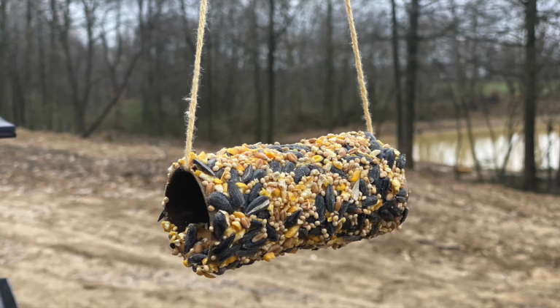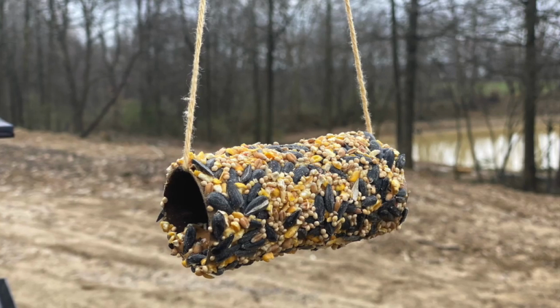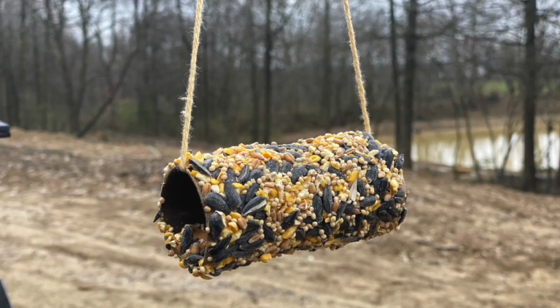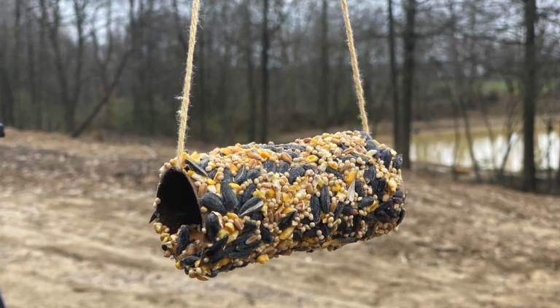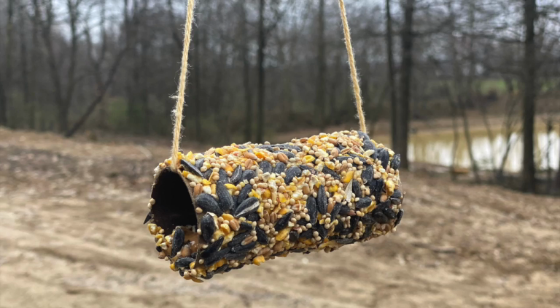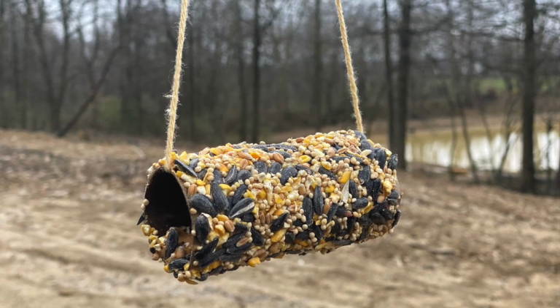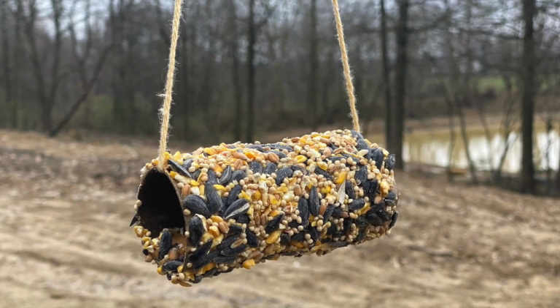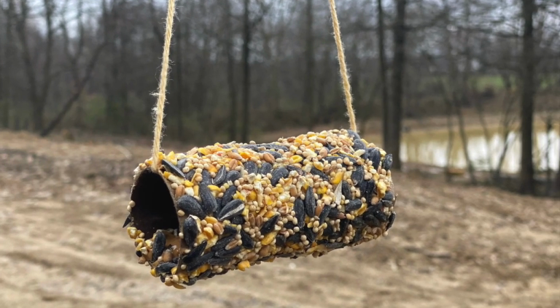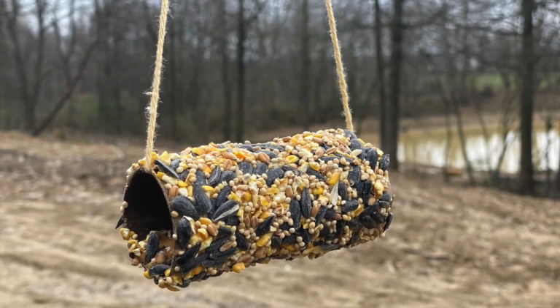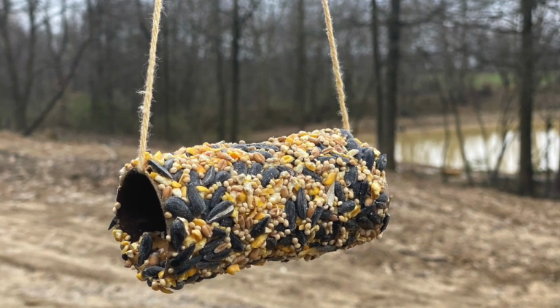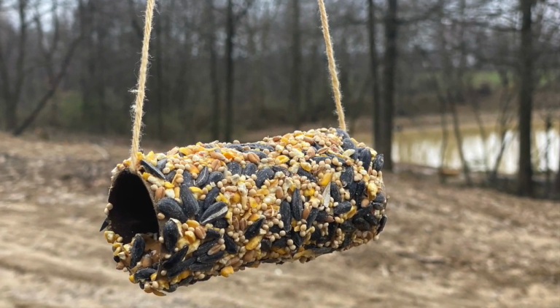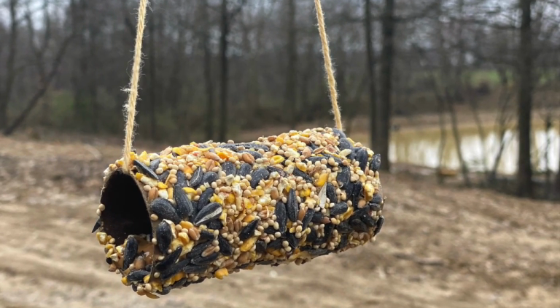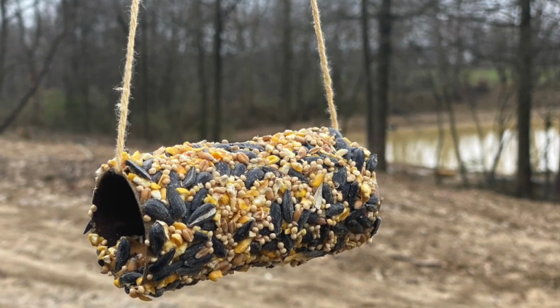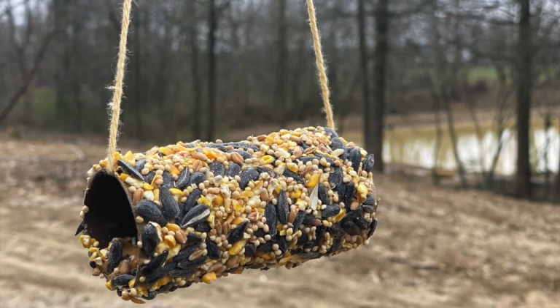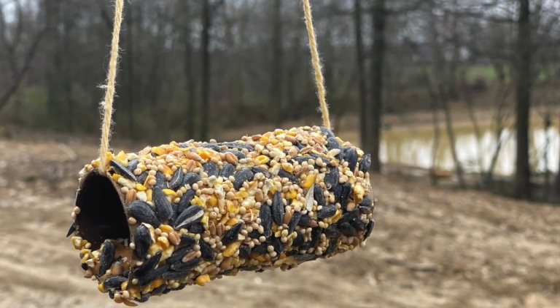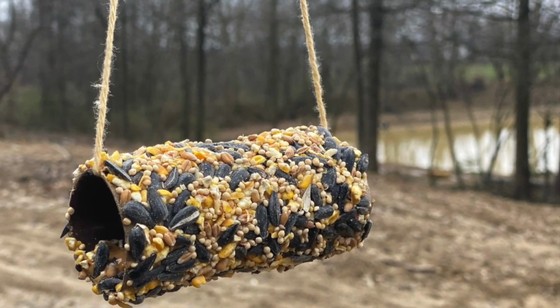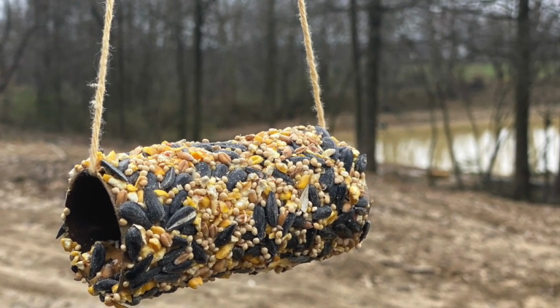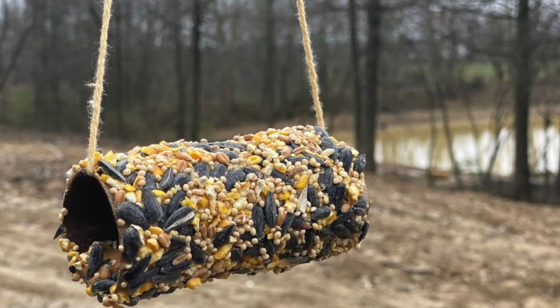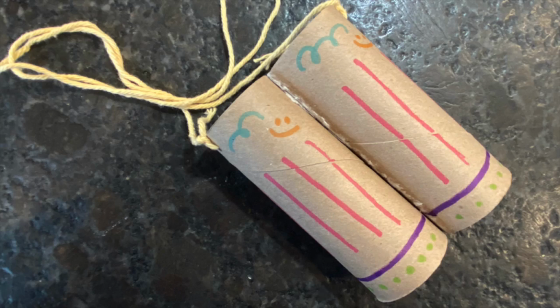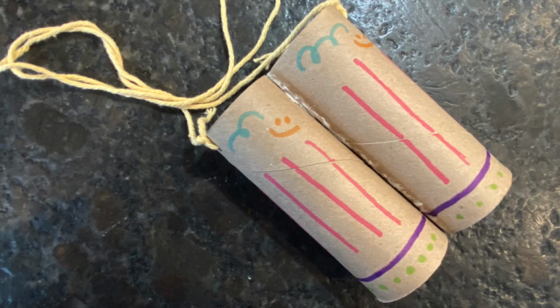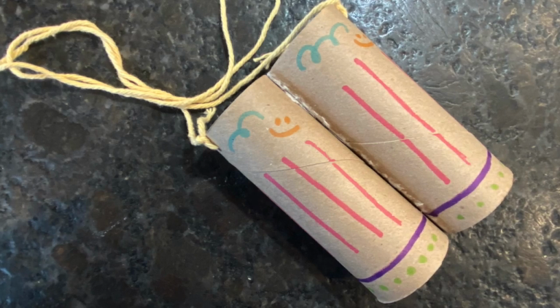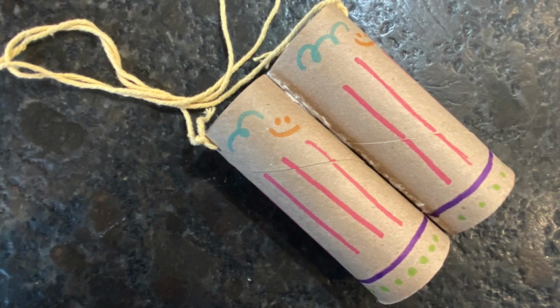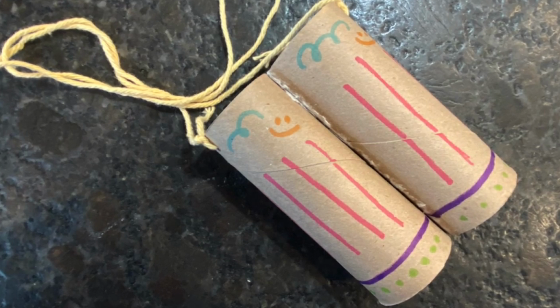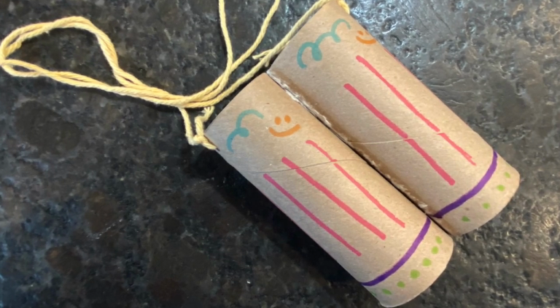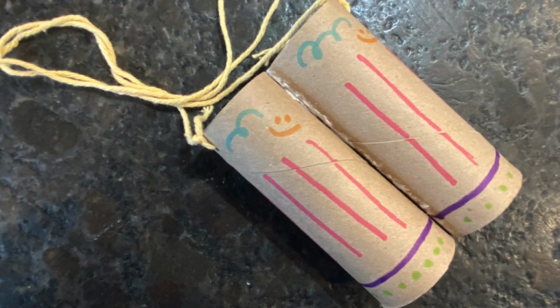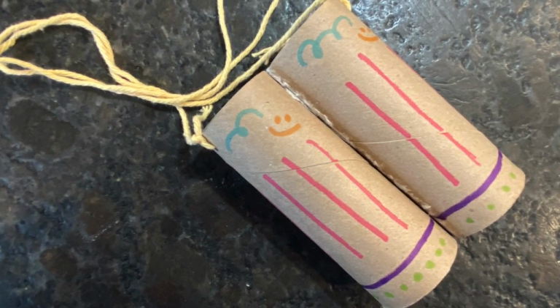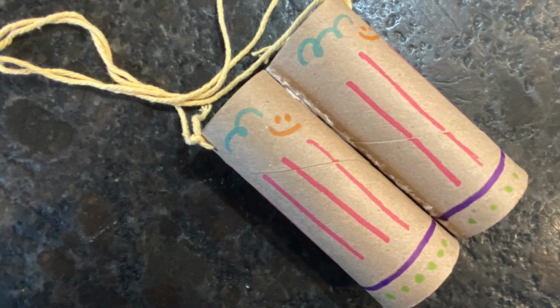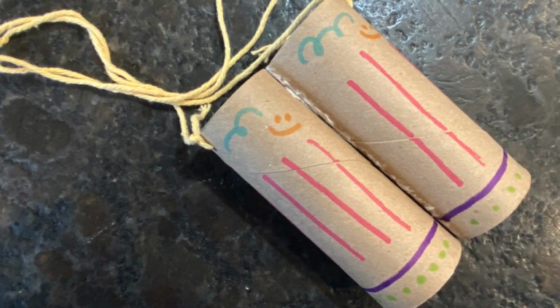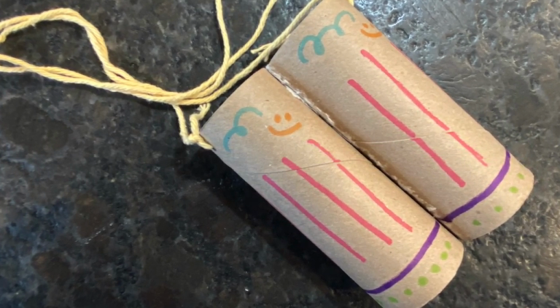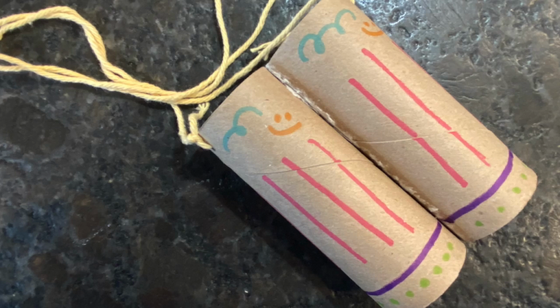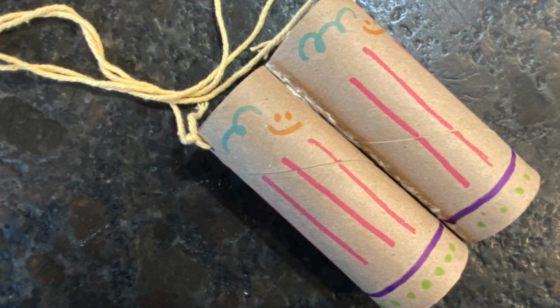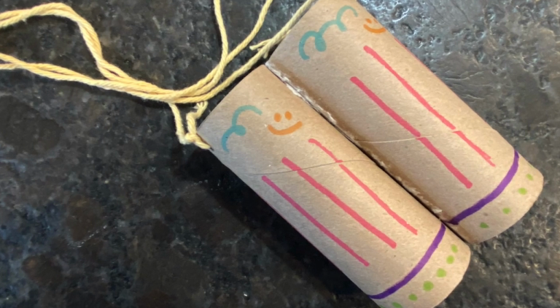Our first project is a simple bird feeder. Then we'll make these fun binoculars to help watch the birds.